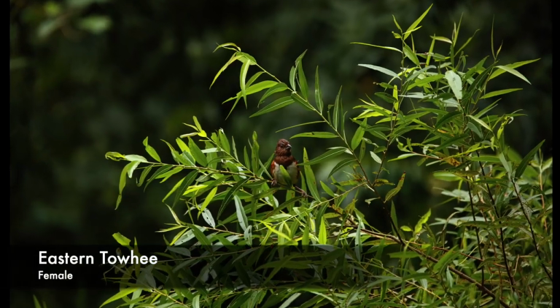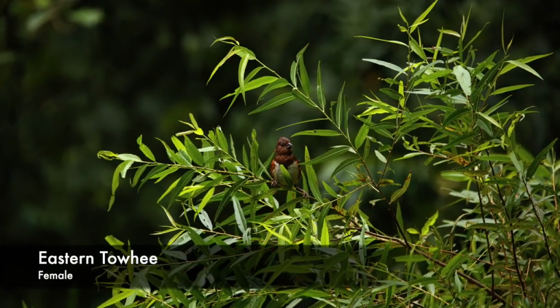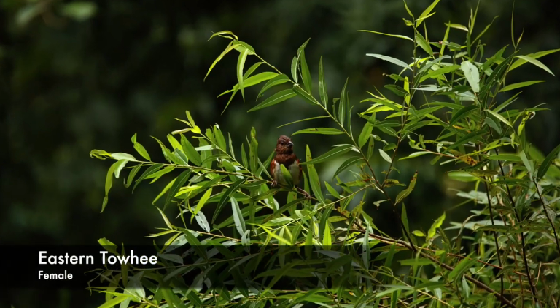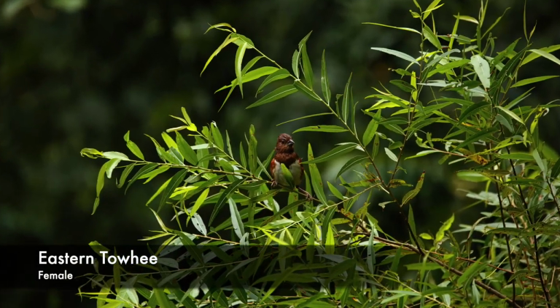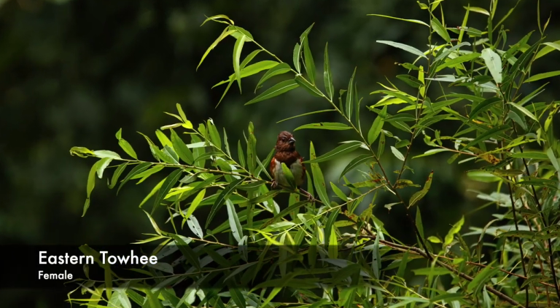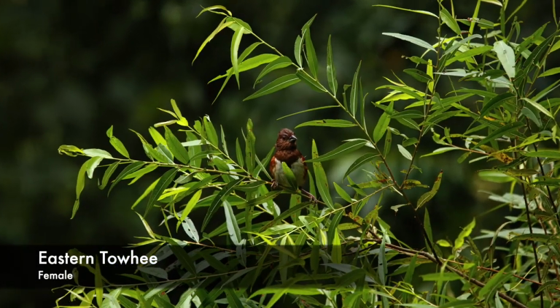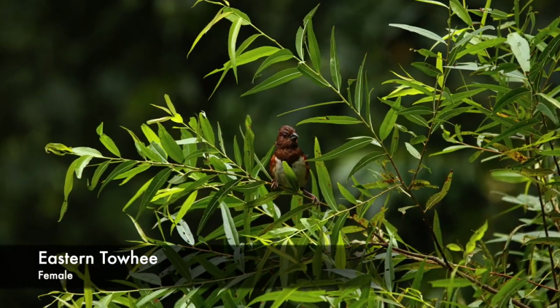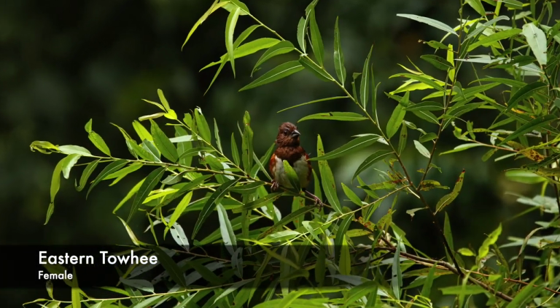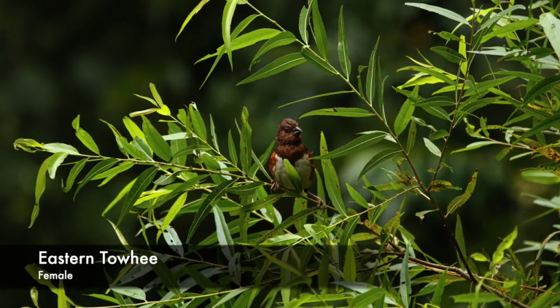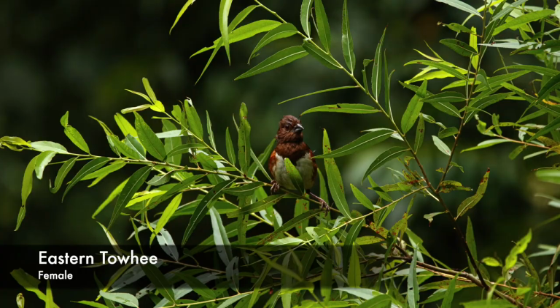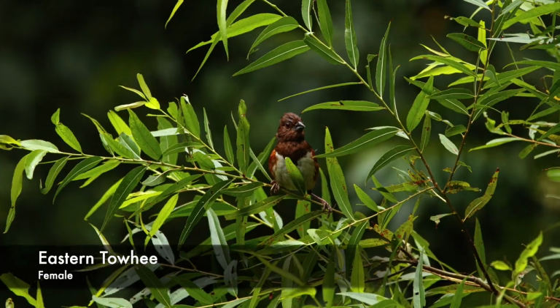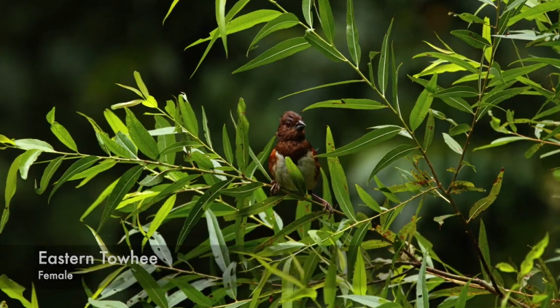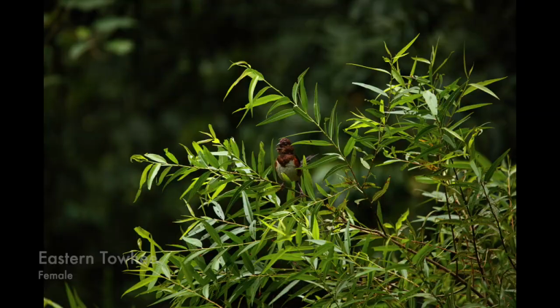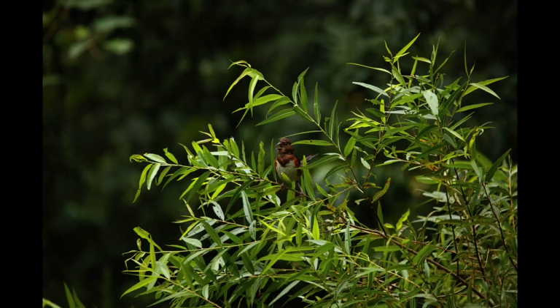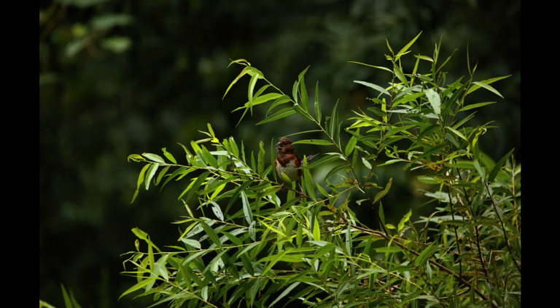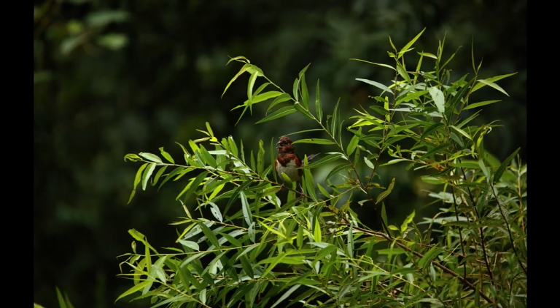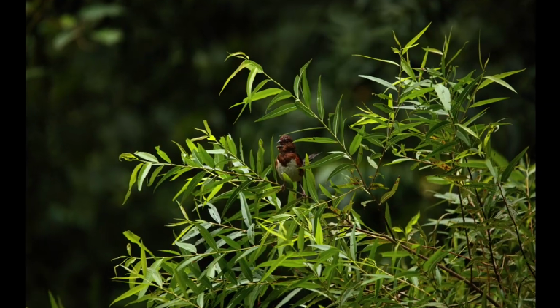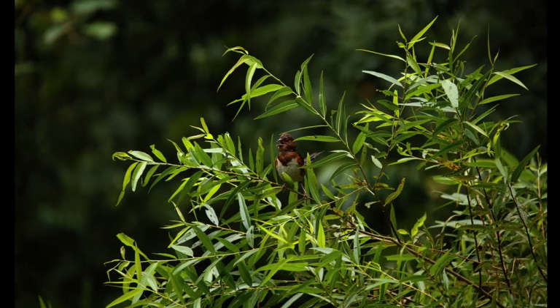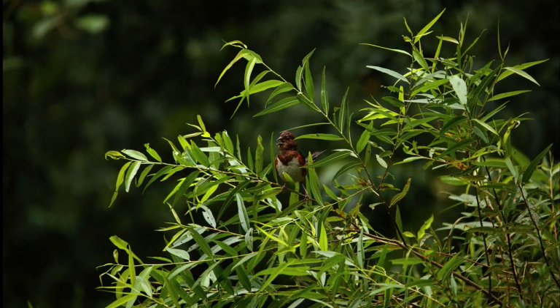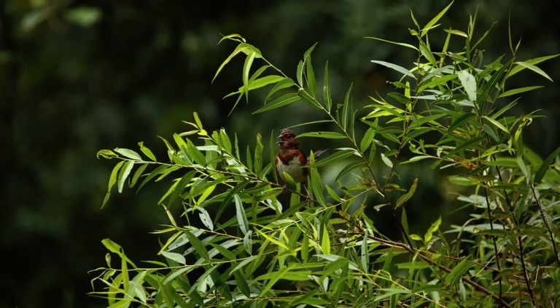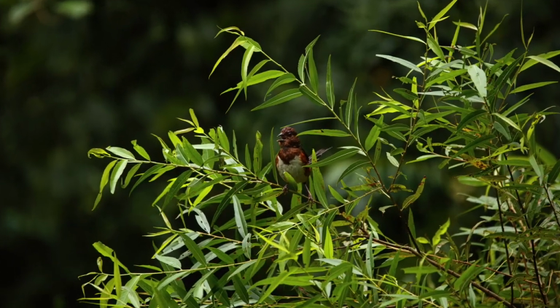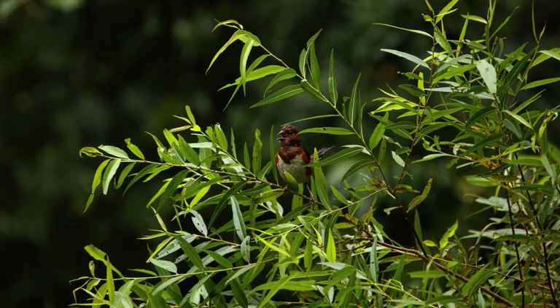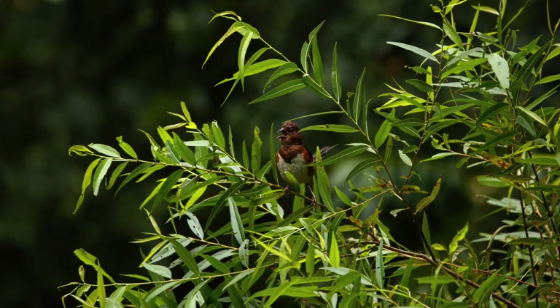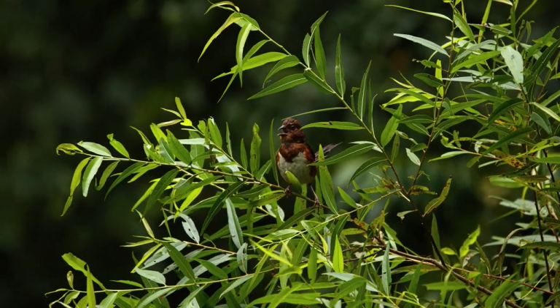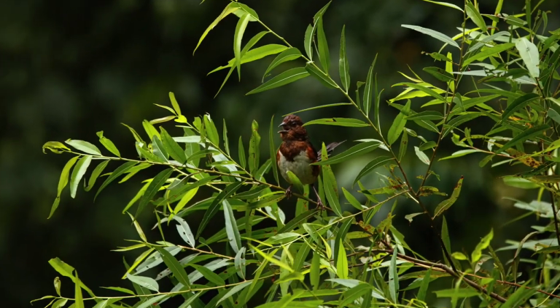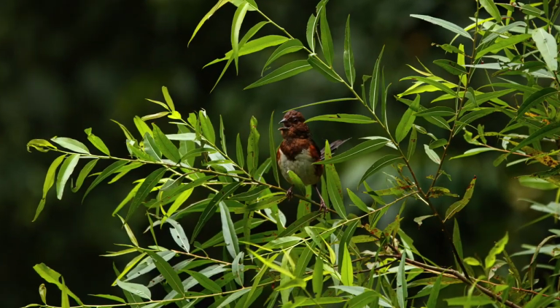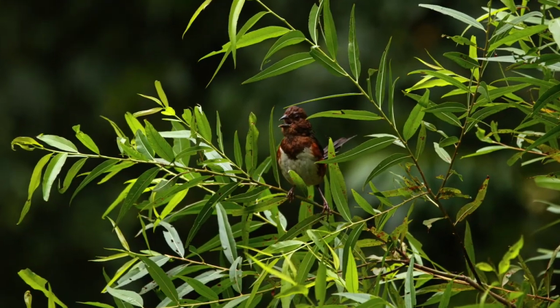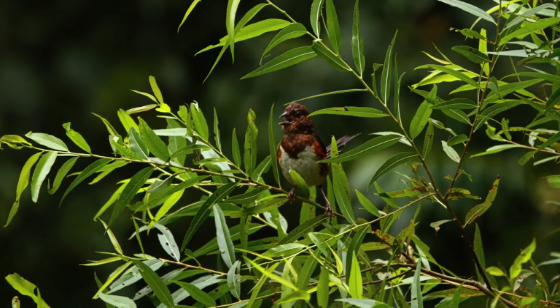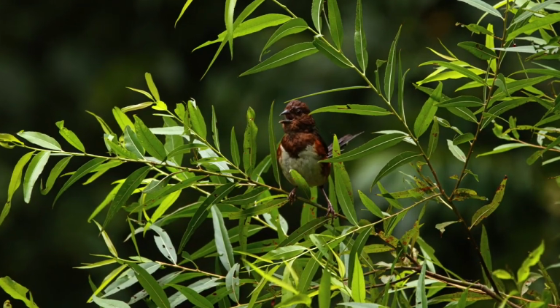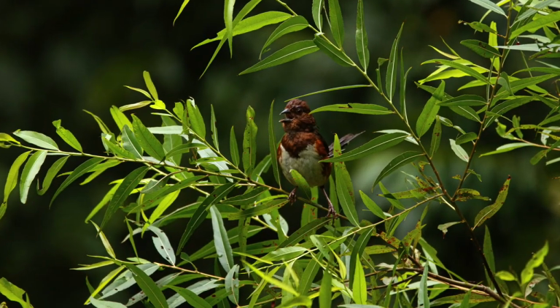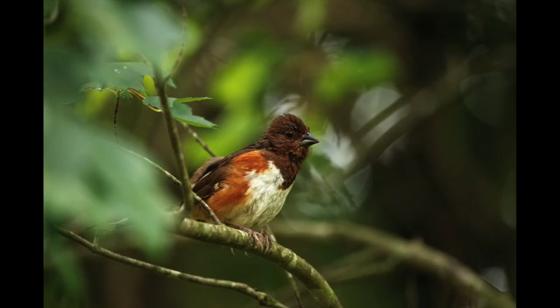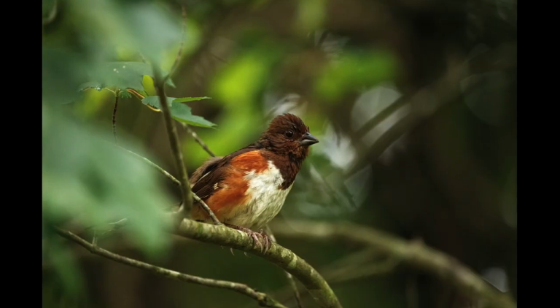One of my favorite woodland birds is the Eastern Towhee. This female came out of the woods to say hello when I approached. Isn't she beautiful?